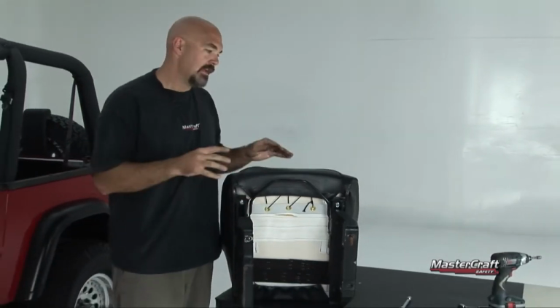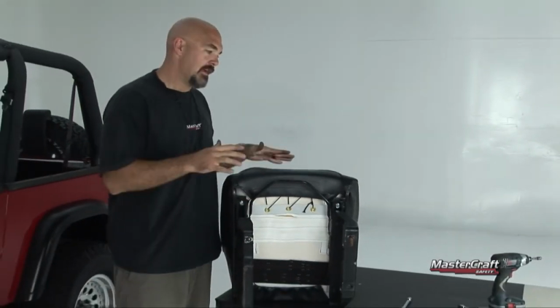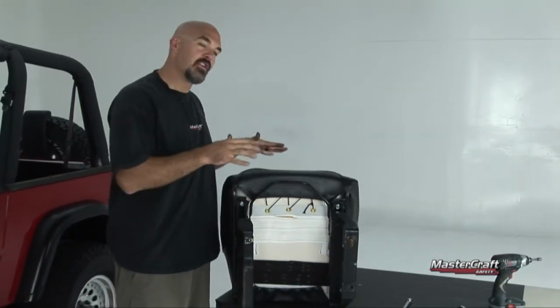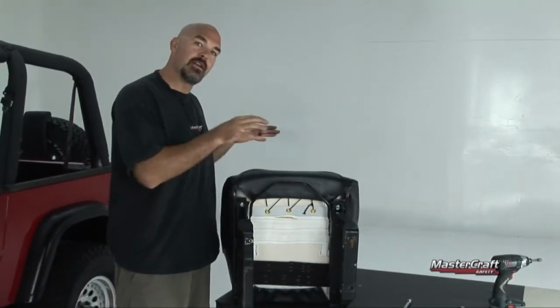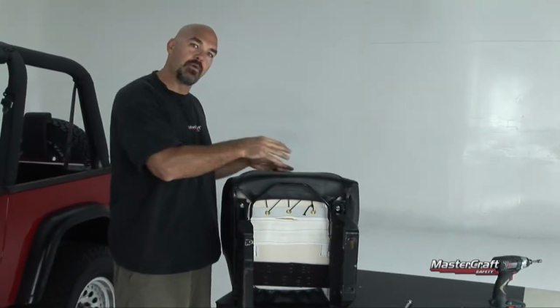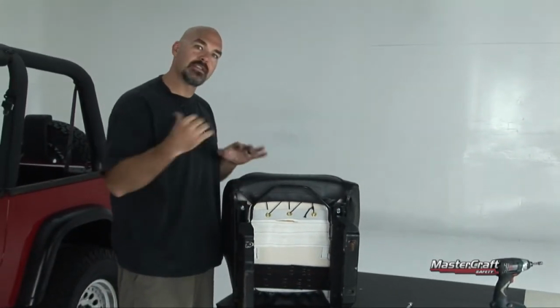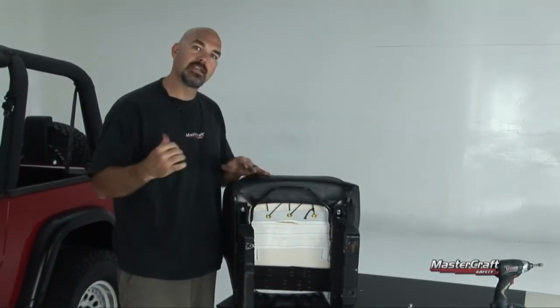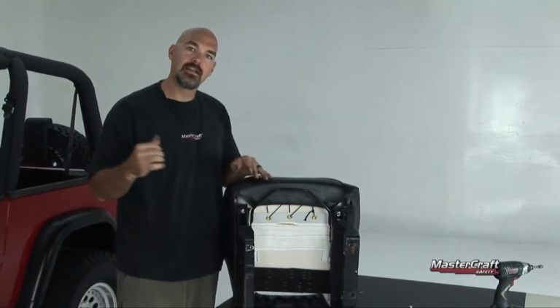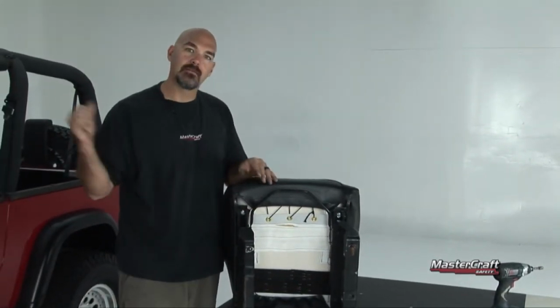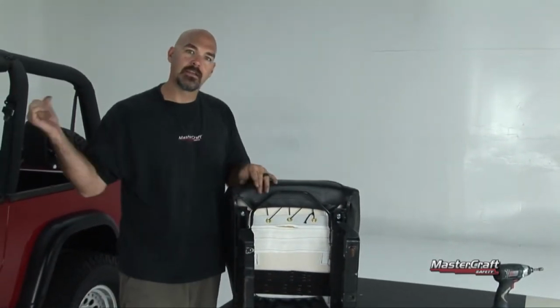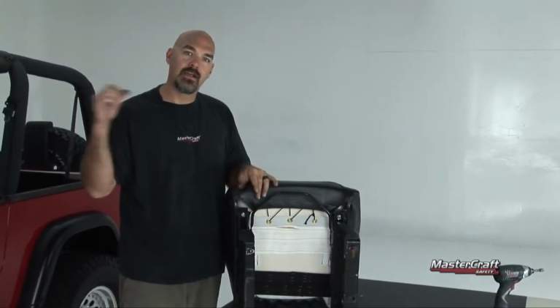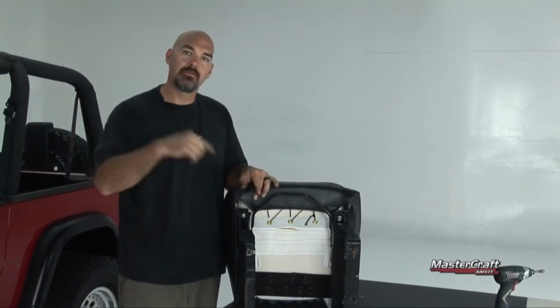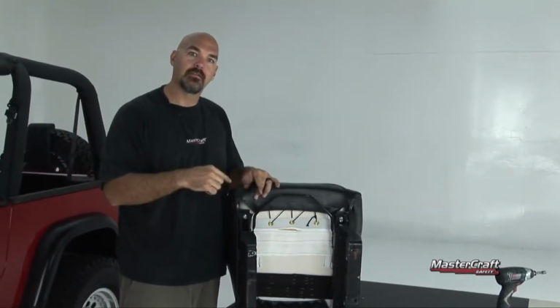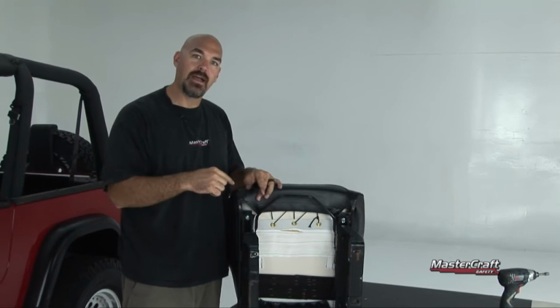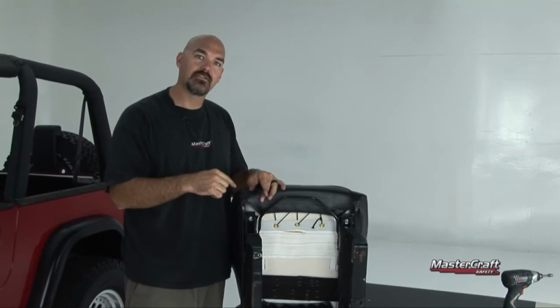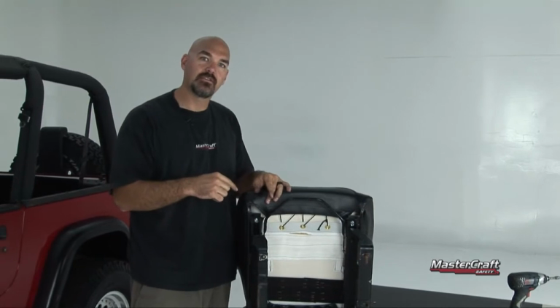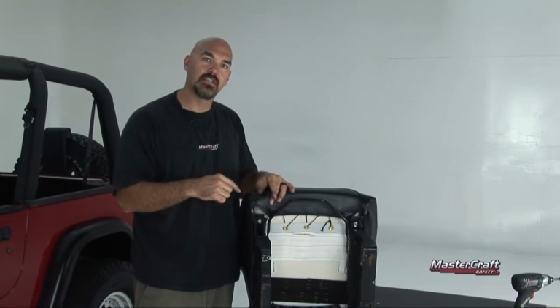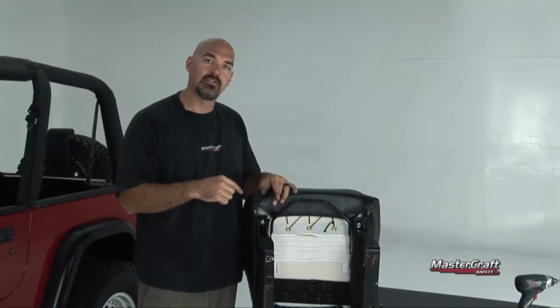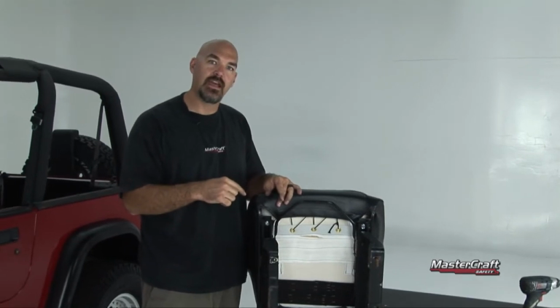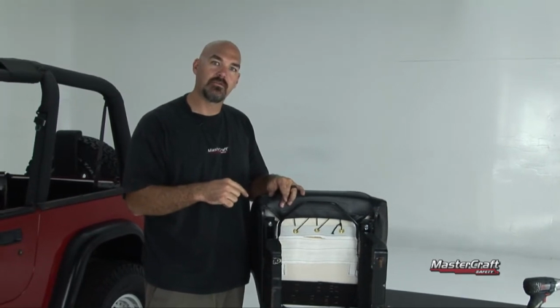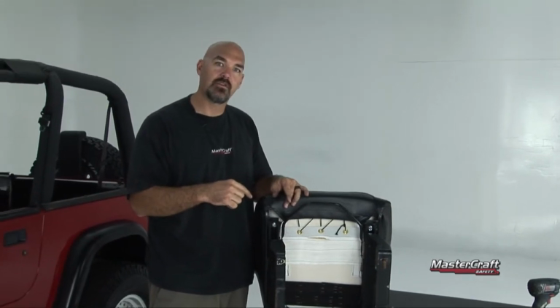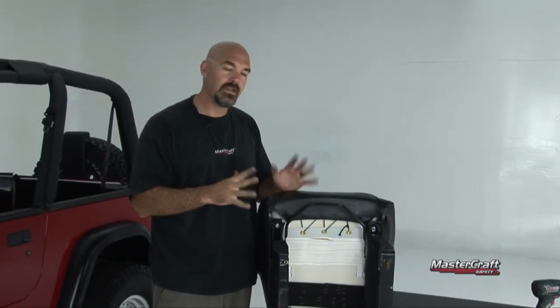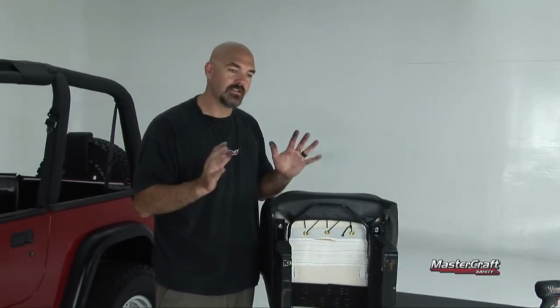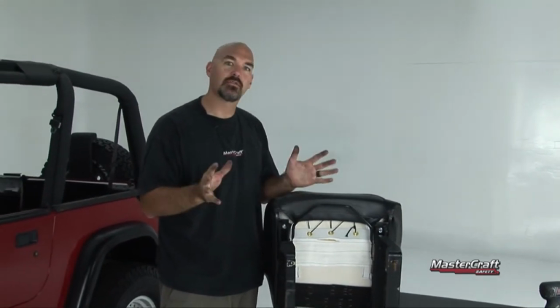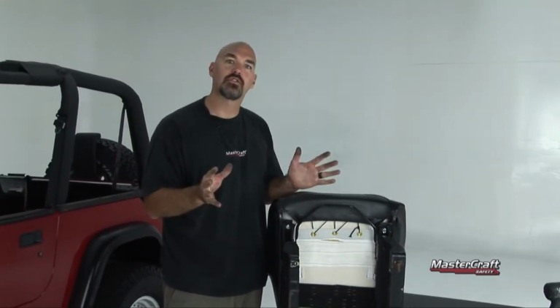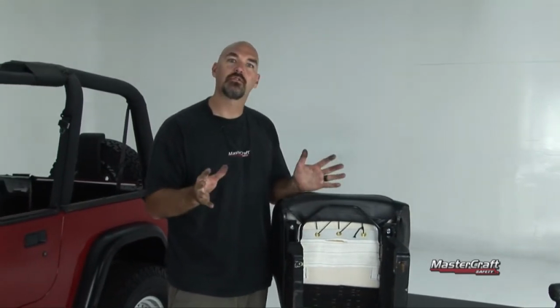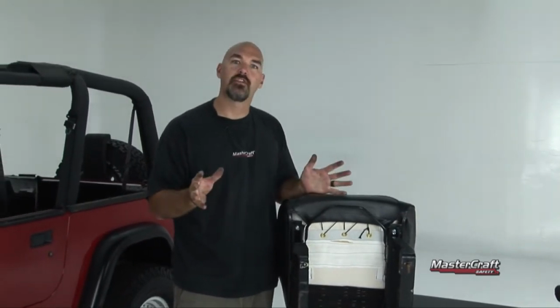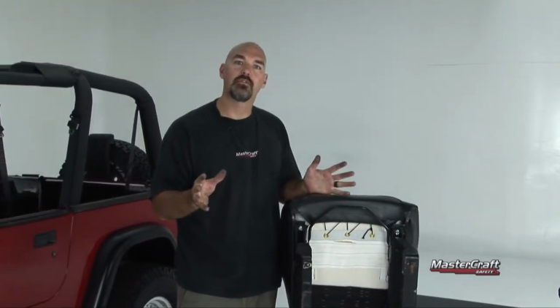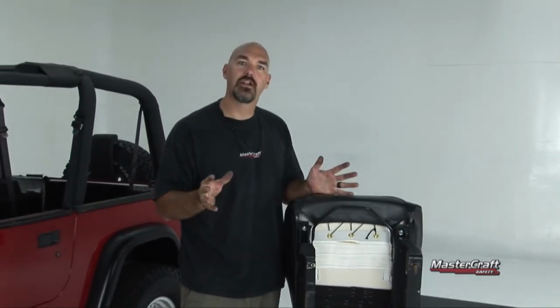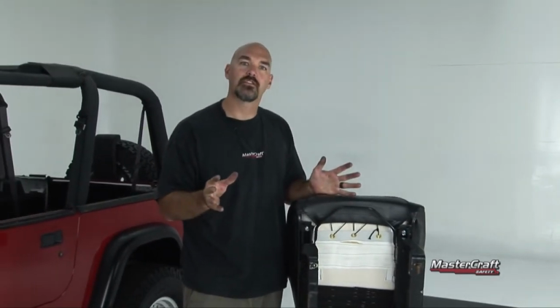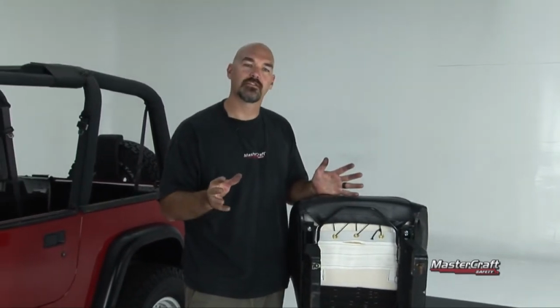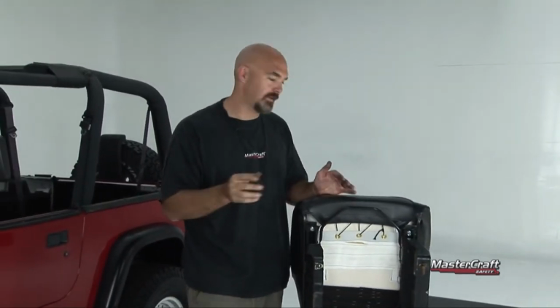I'm going to go ahead and put this seat in, grab the passenger seat, do that real quick, and then we'll show you what the final product looks like.